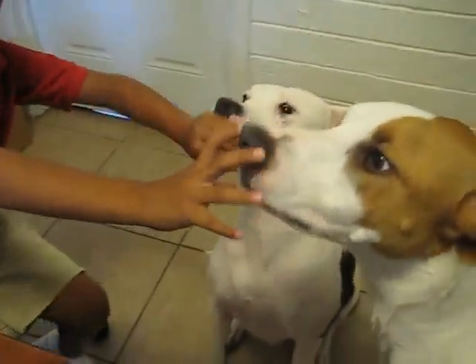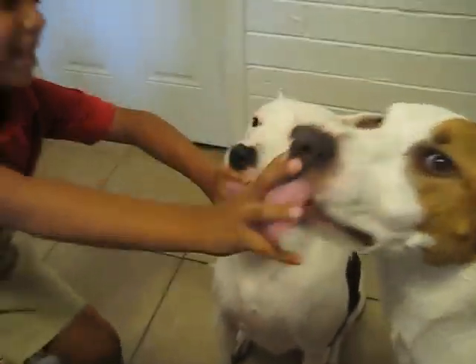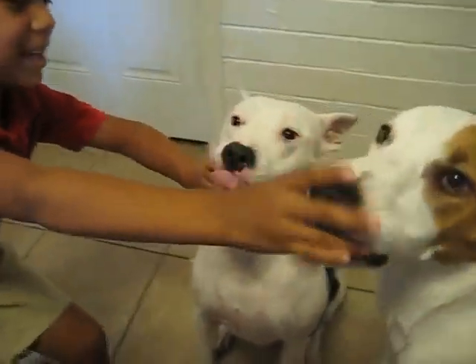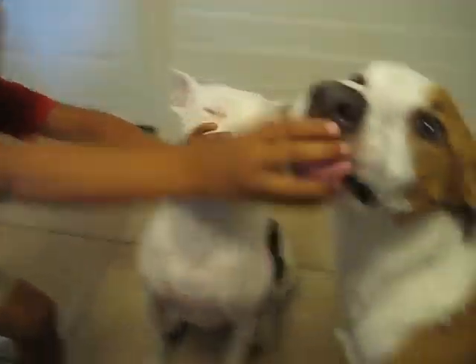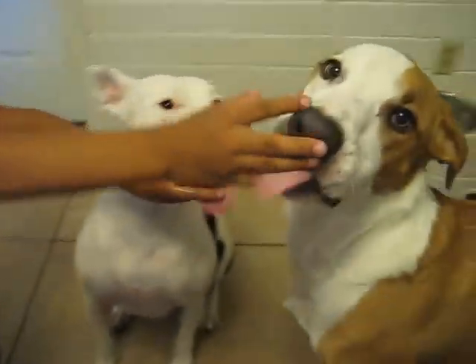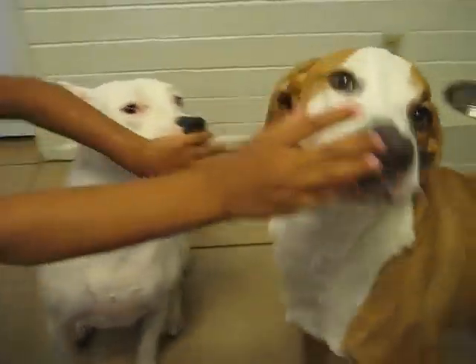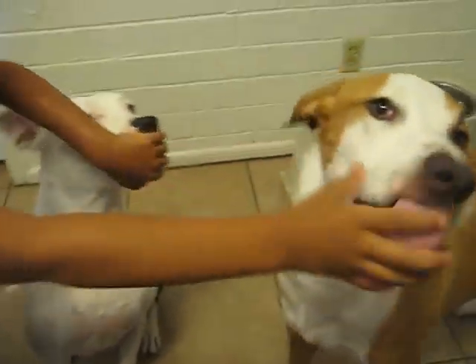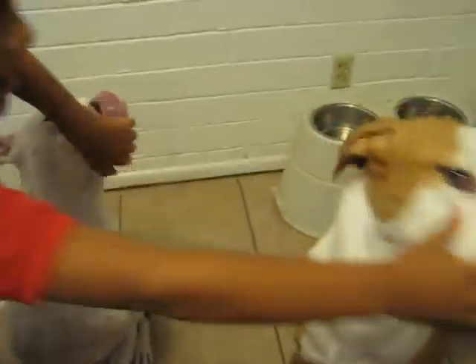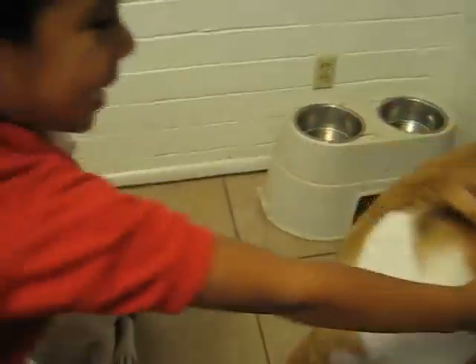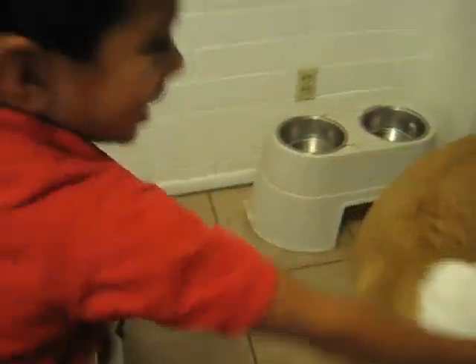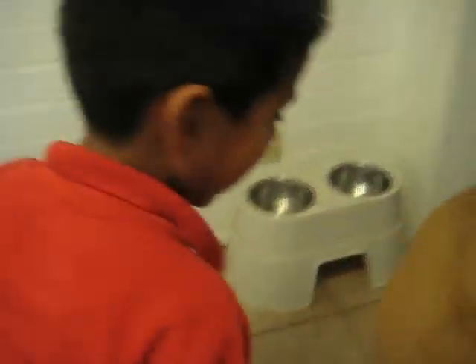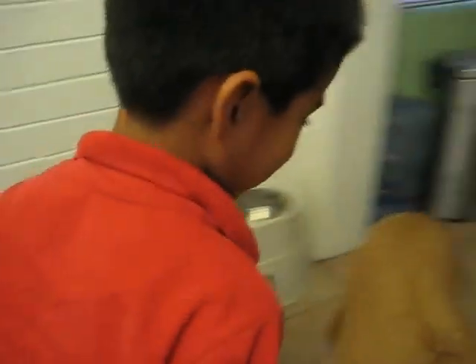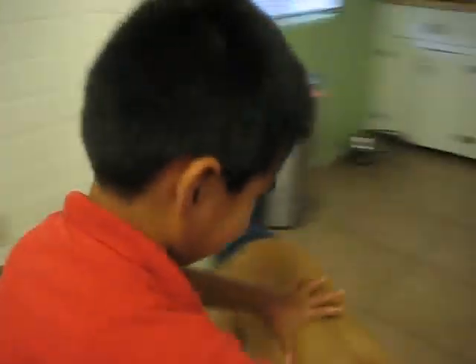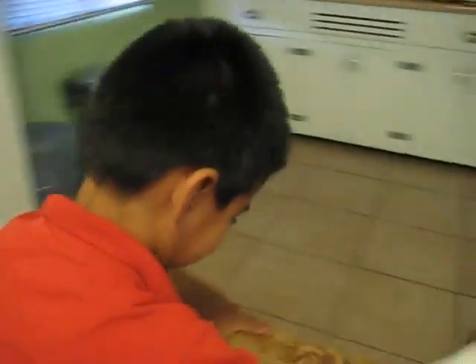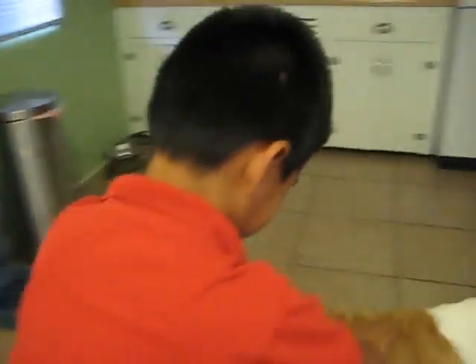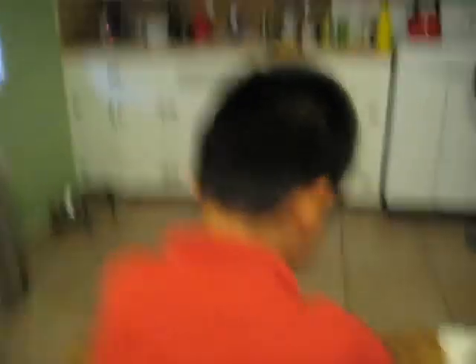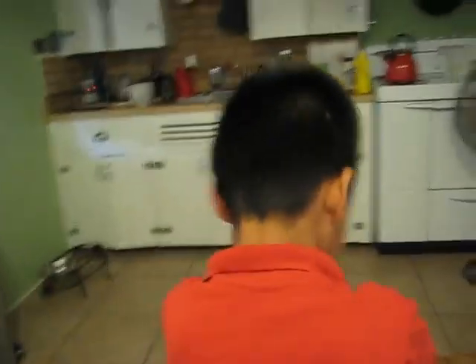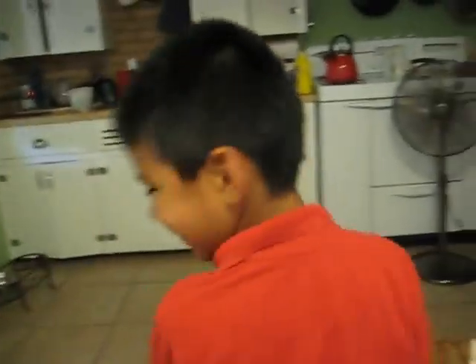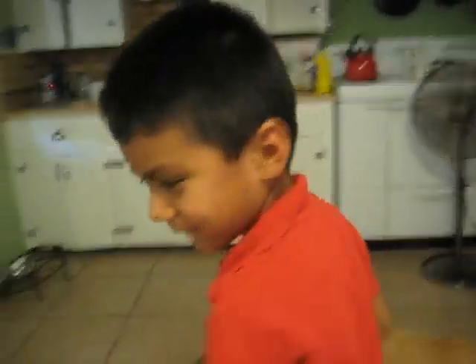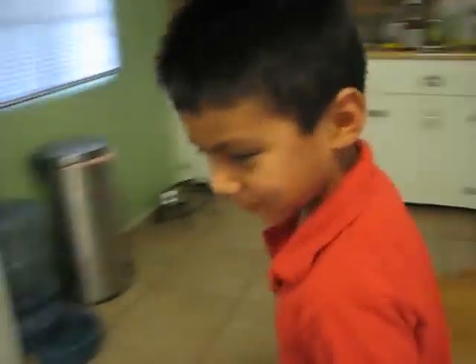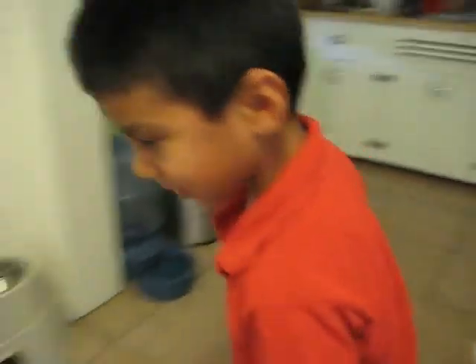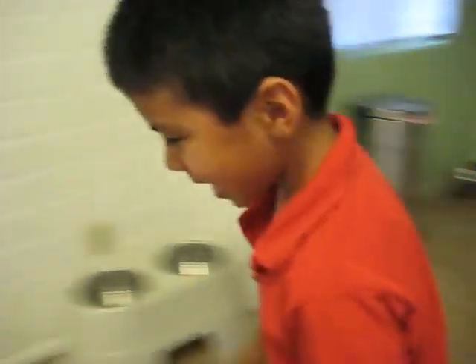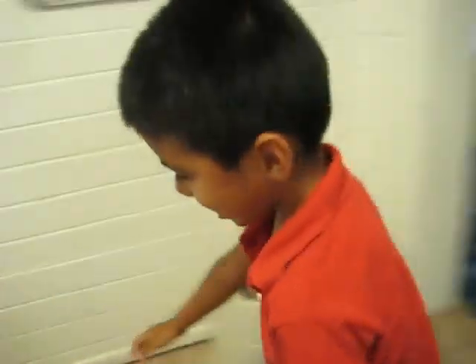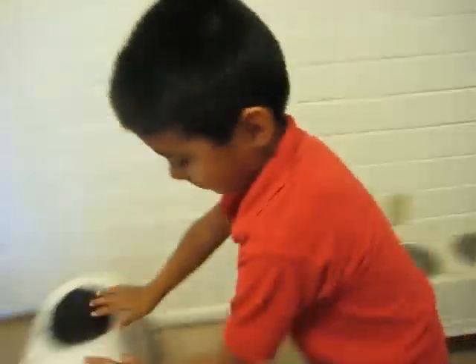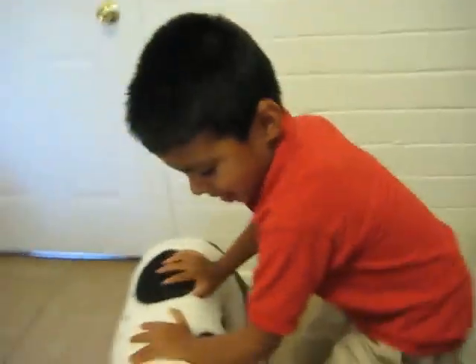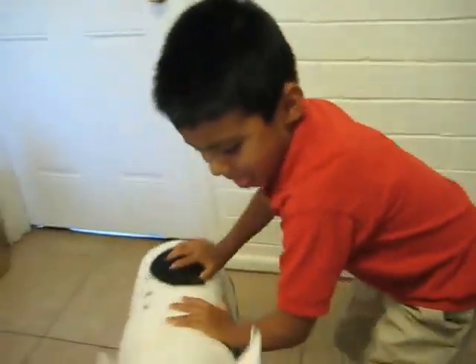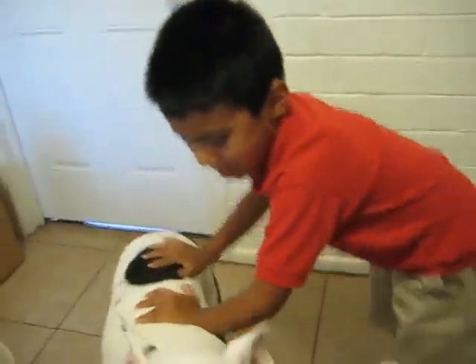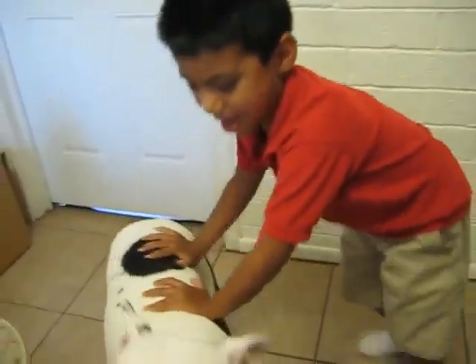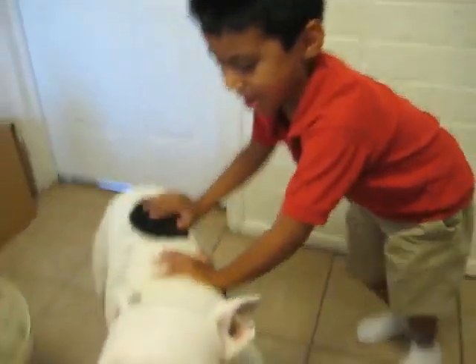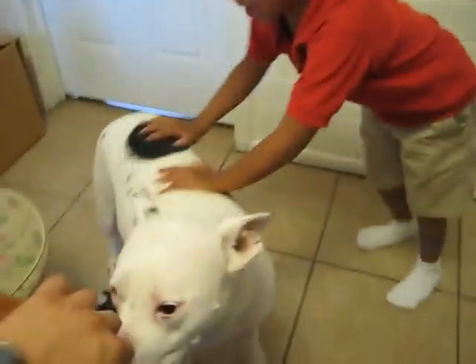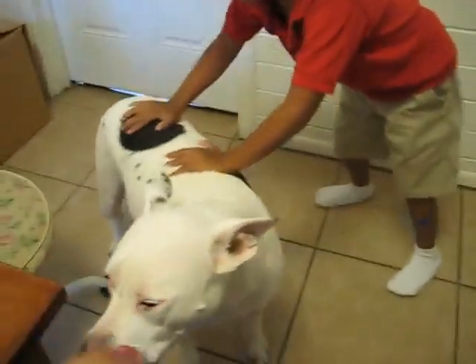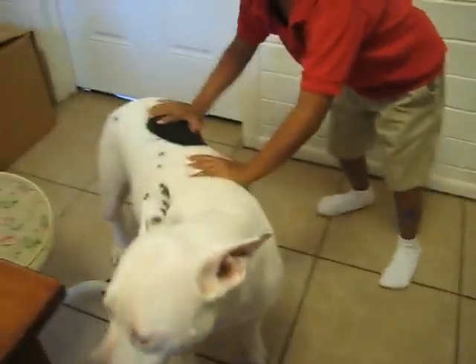Booyah! Well done, dogs. Remy, that was really good. I am impressed.